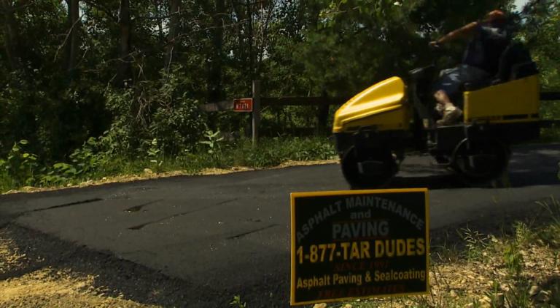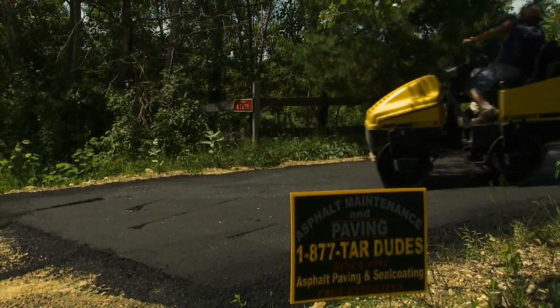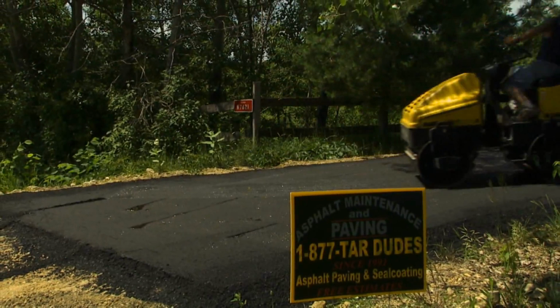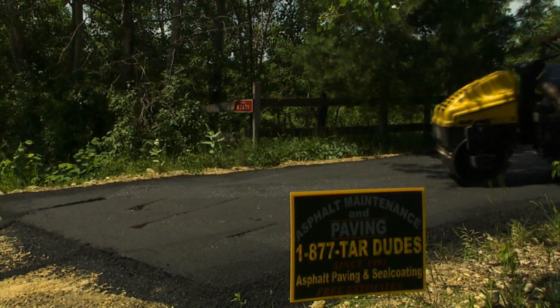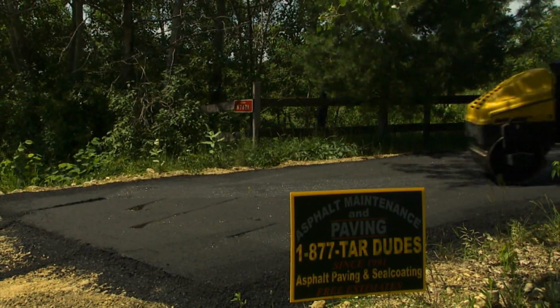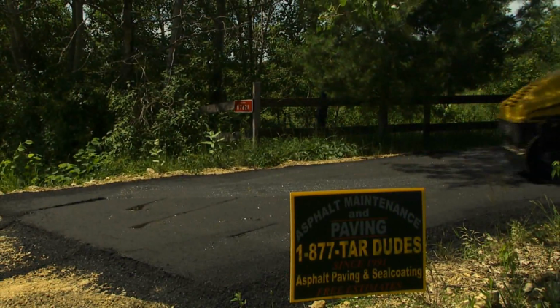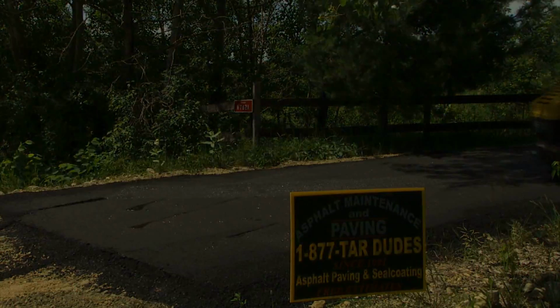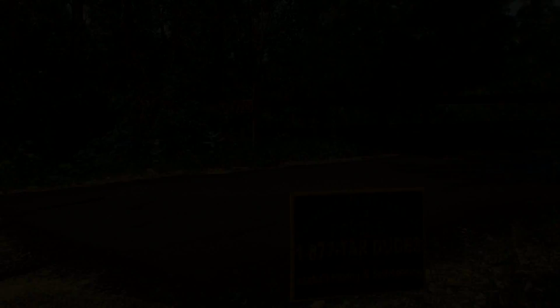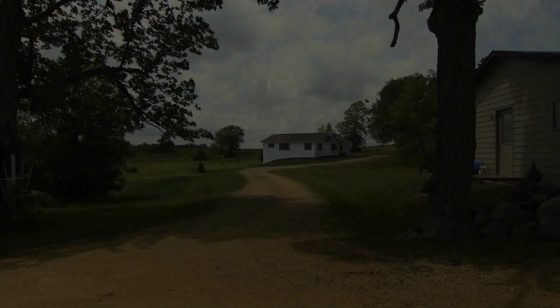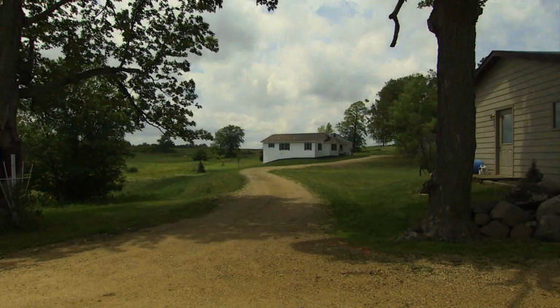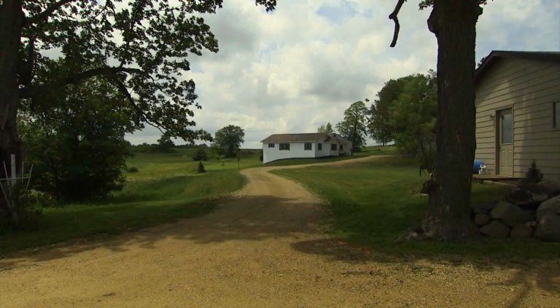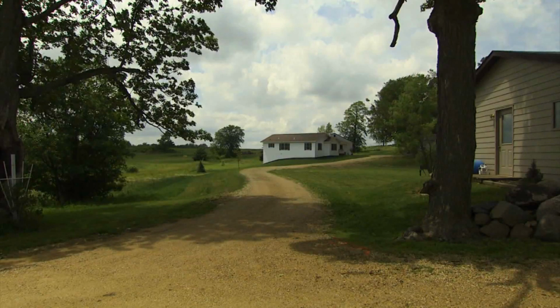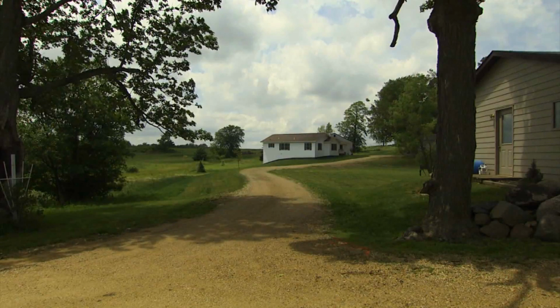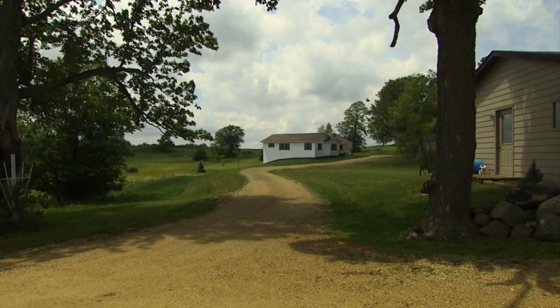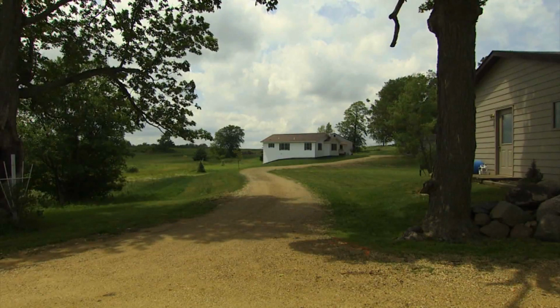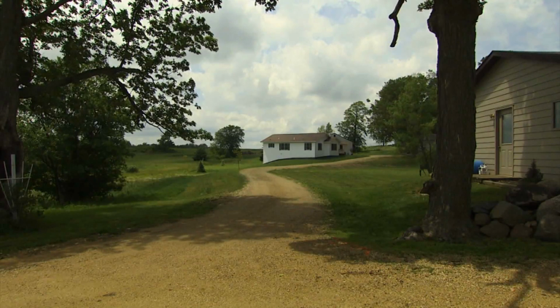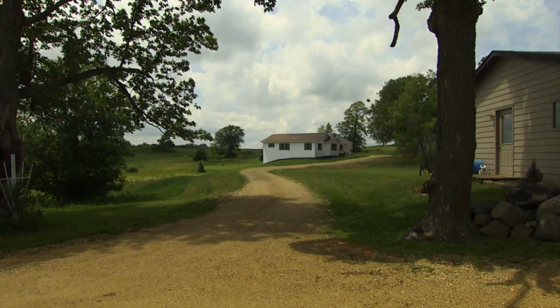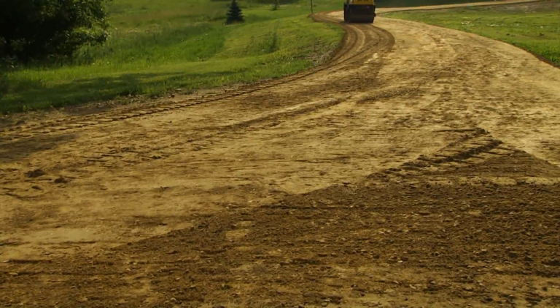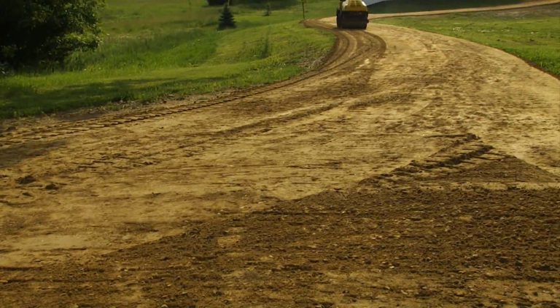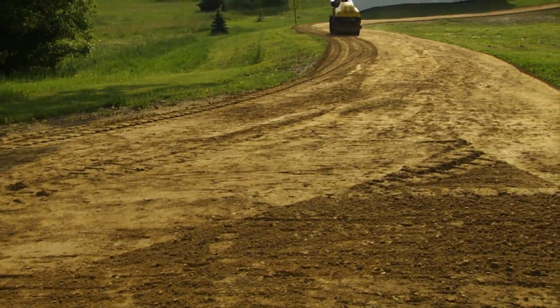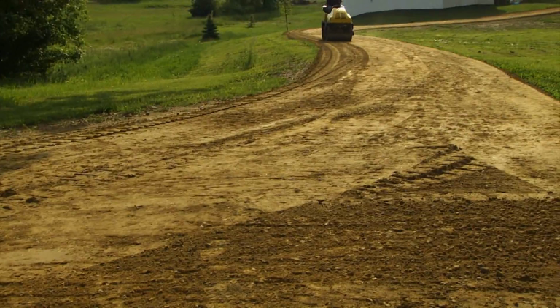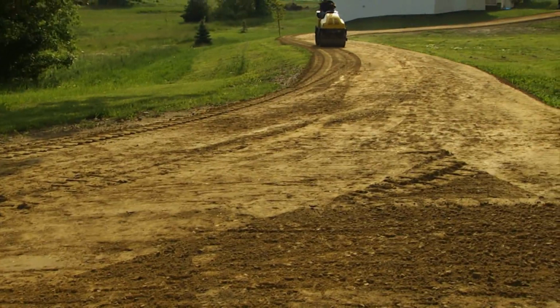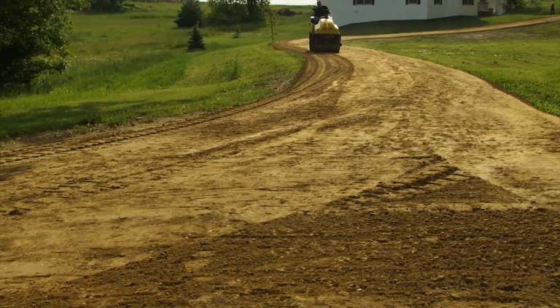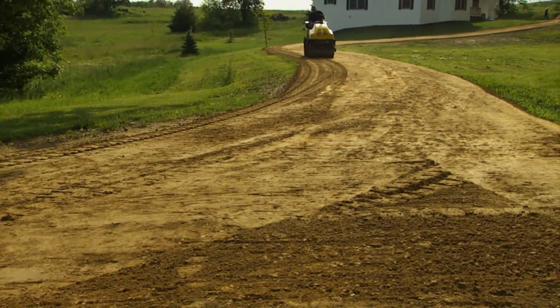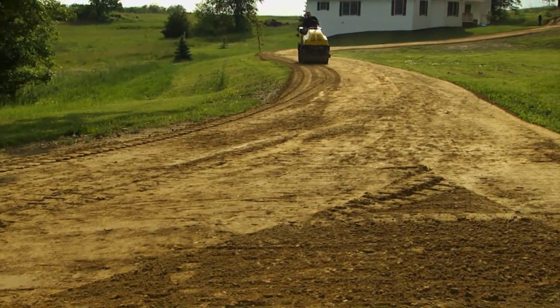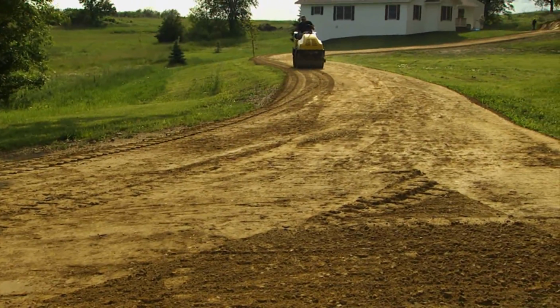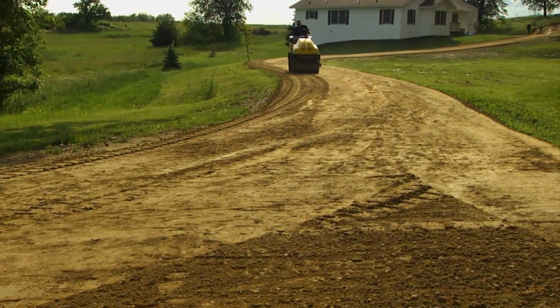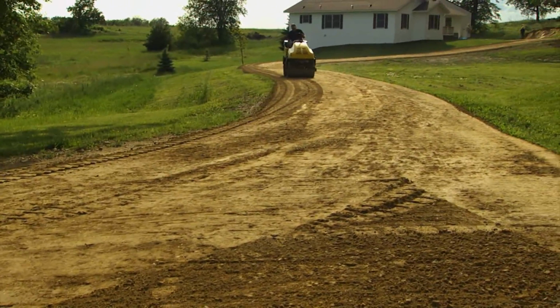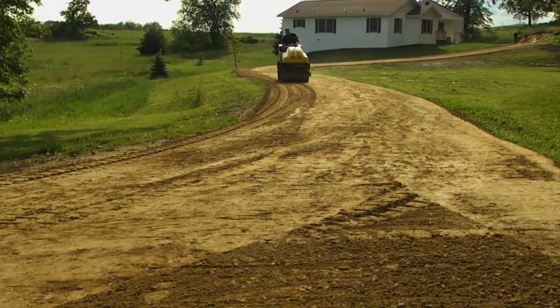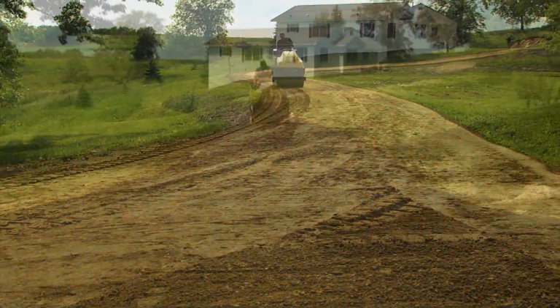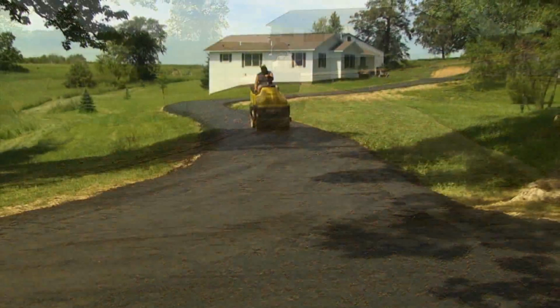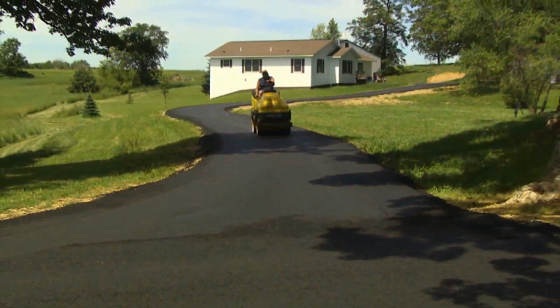With the last of the pavement in place, what used to be a rundown dirt road has been given new life as a quality asphalt driveway that'll last for years.